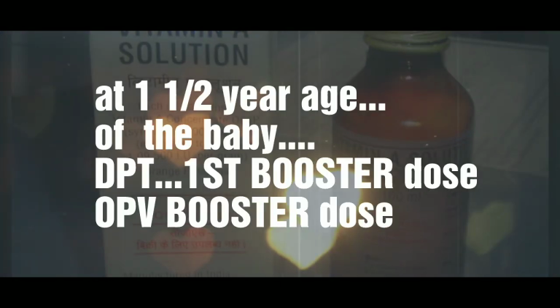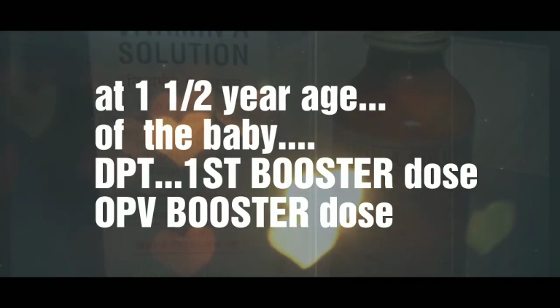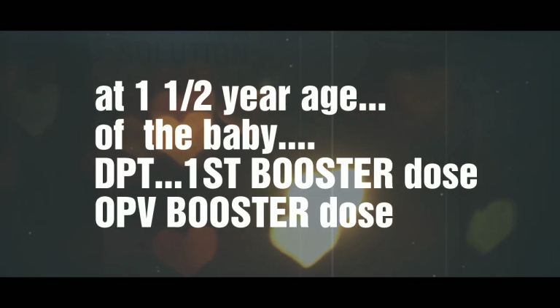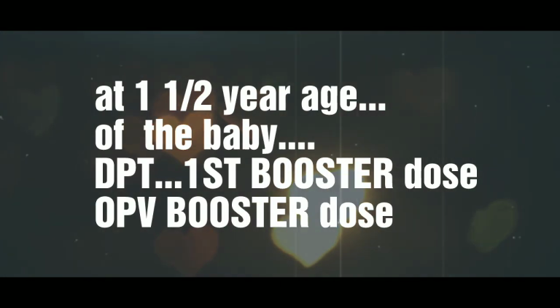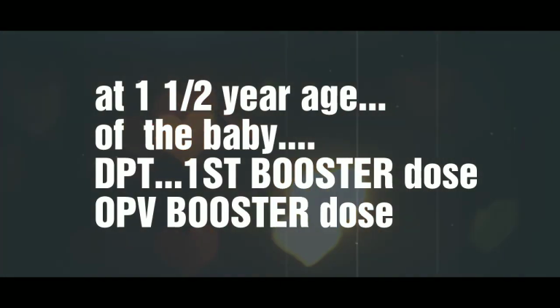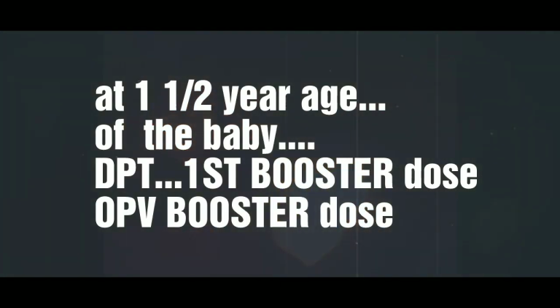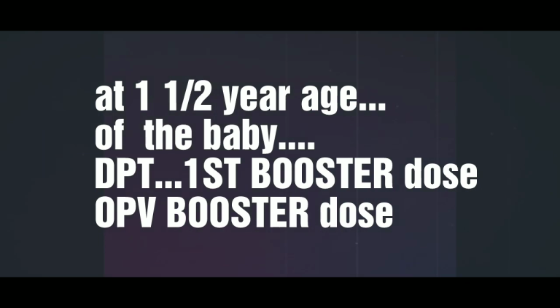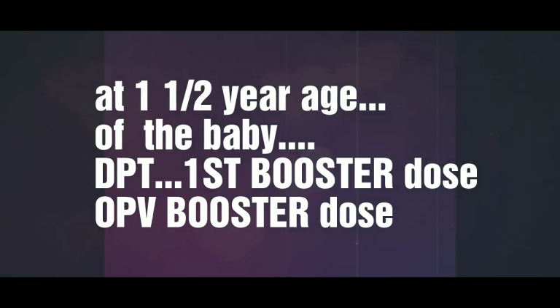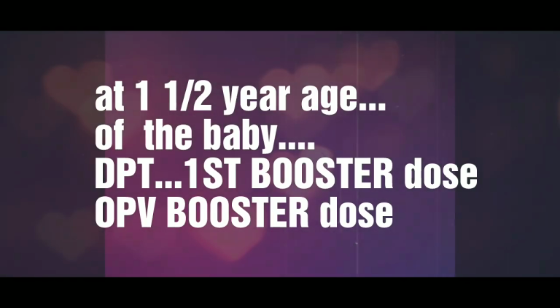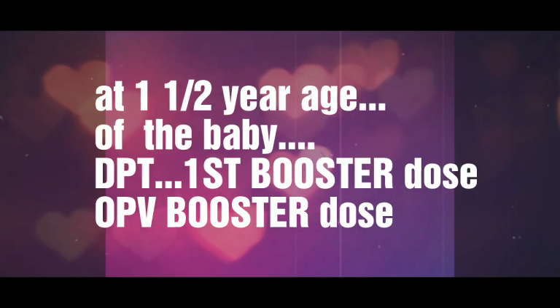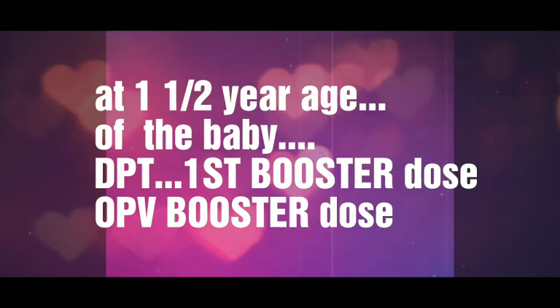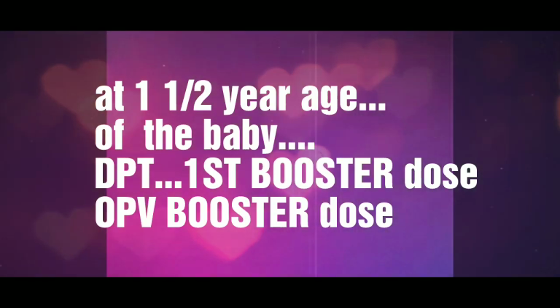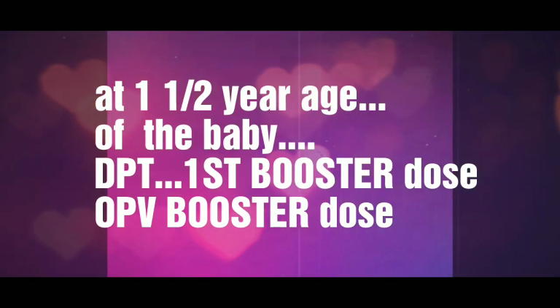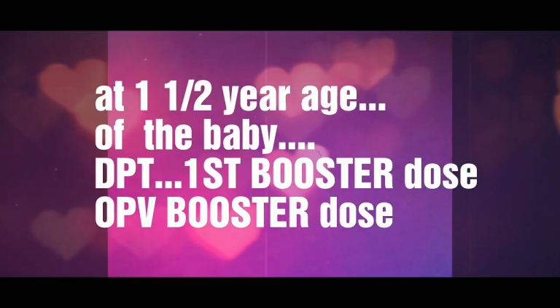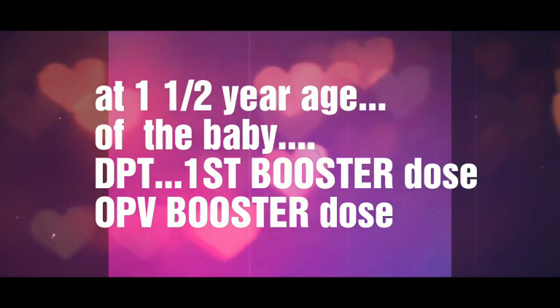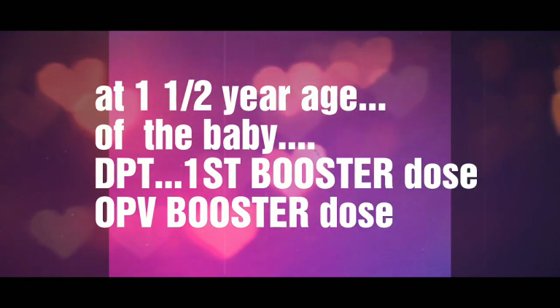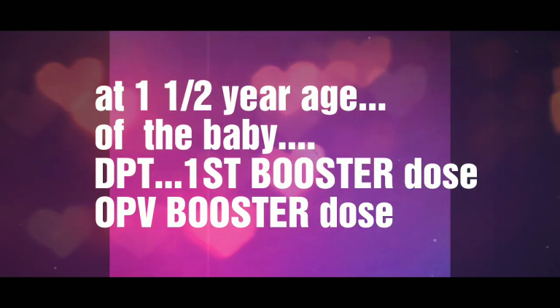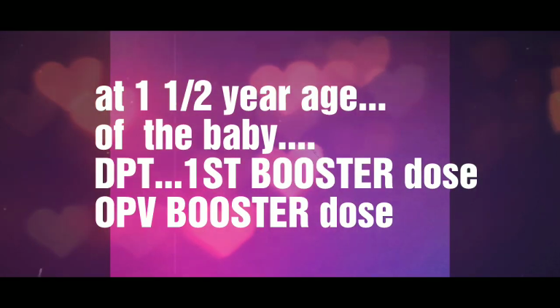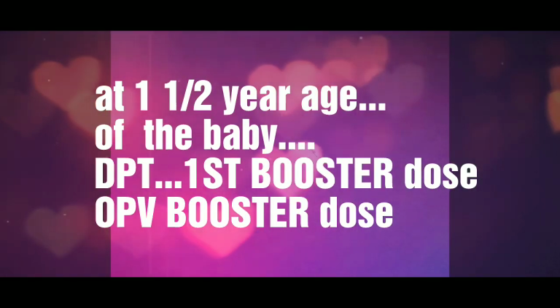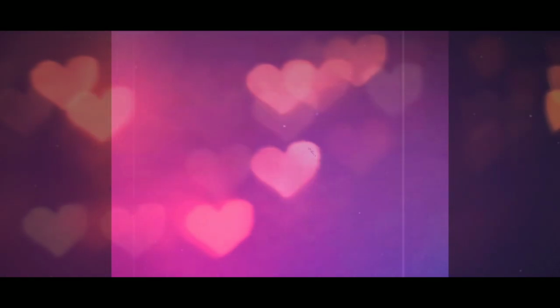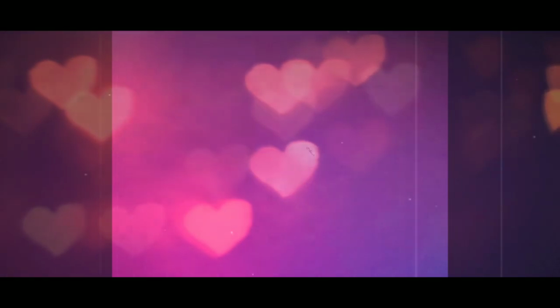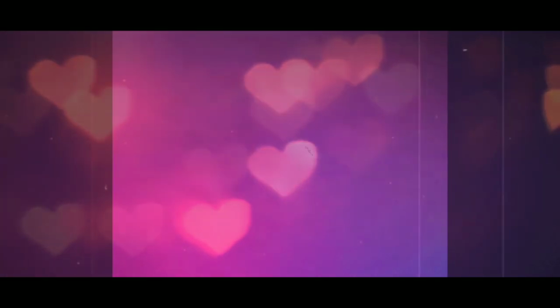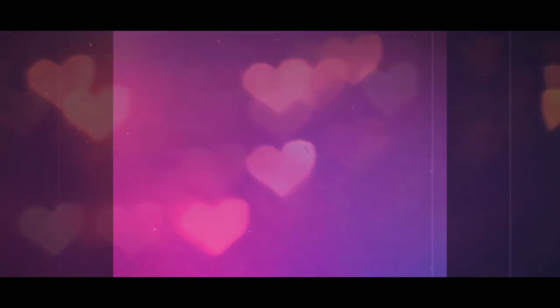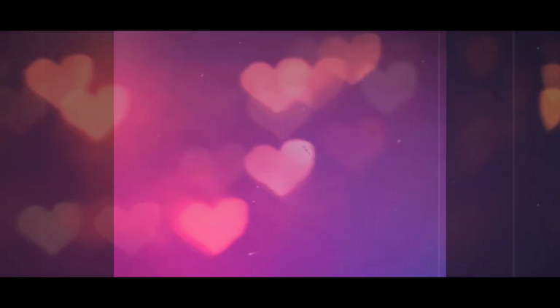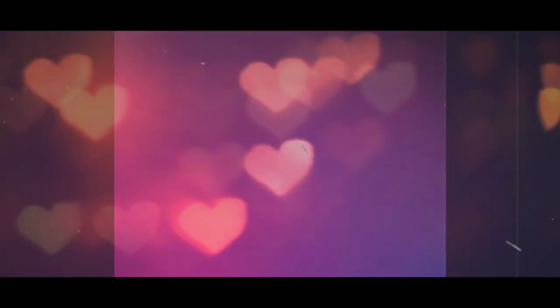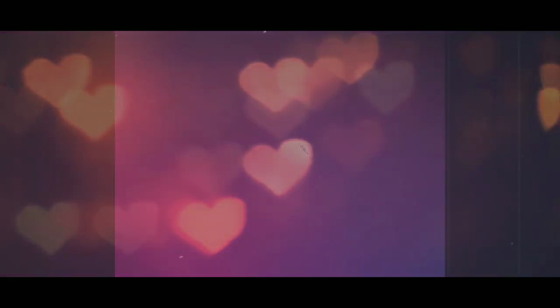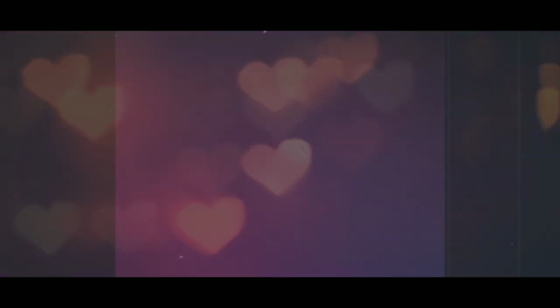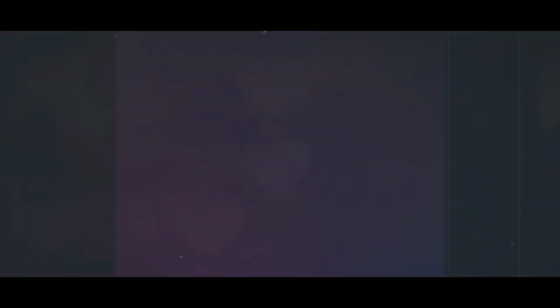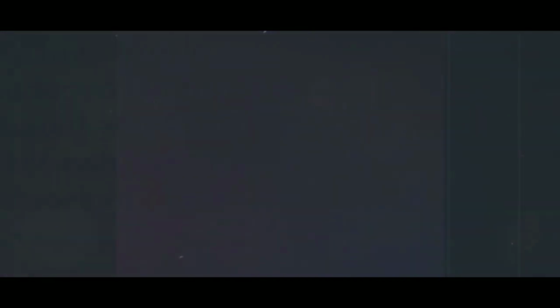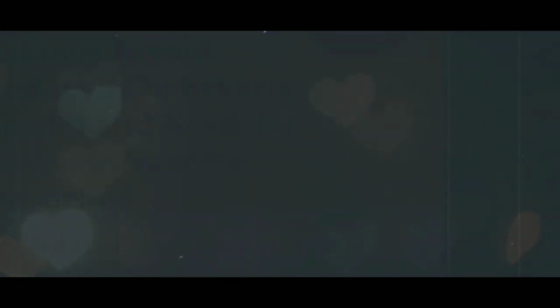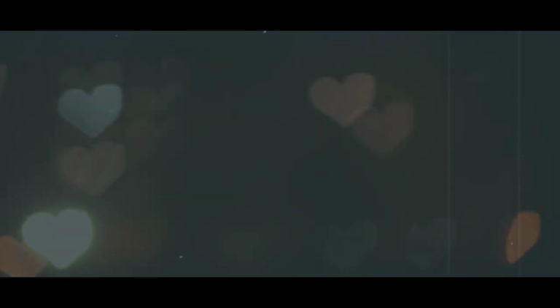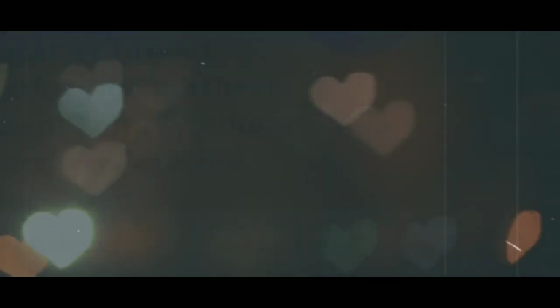At 1 and a half years of age, DPT first booster dose and OPV booster dose has to be given to the kid.